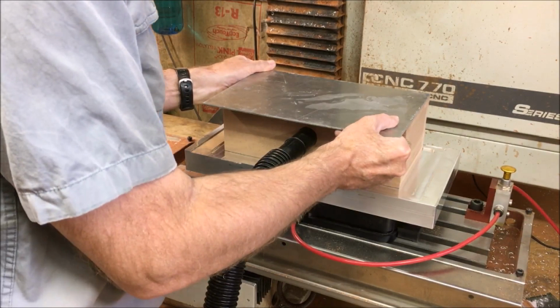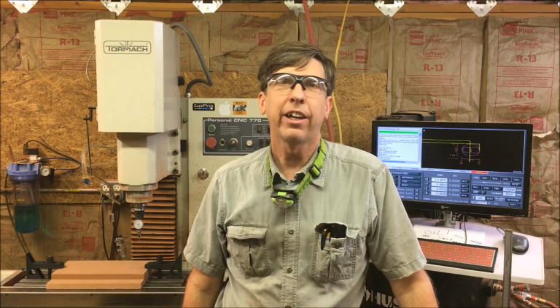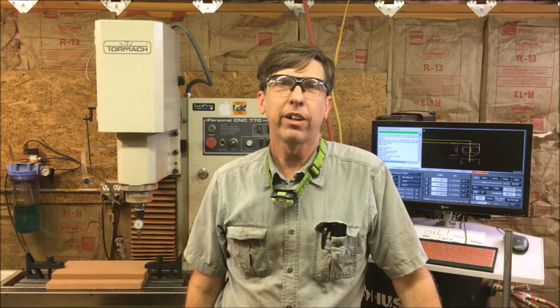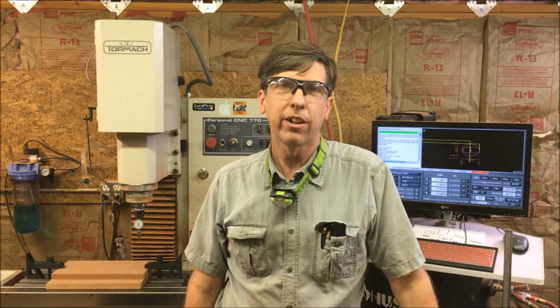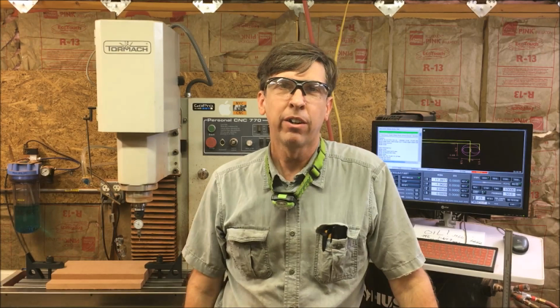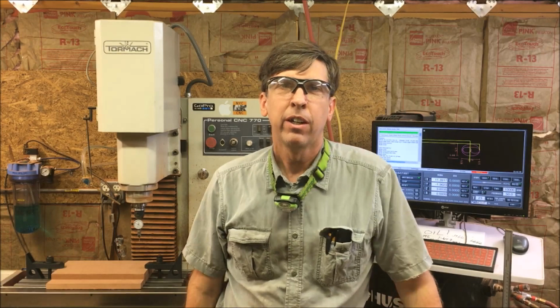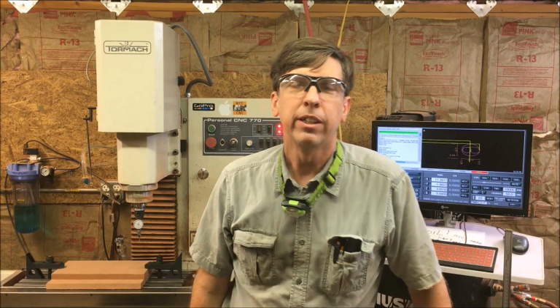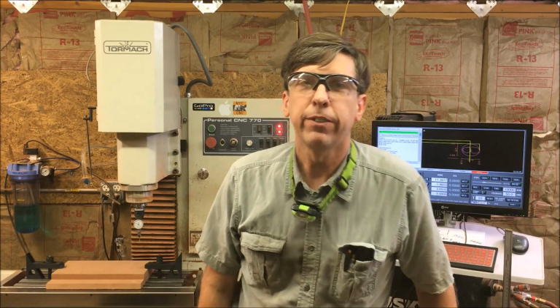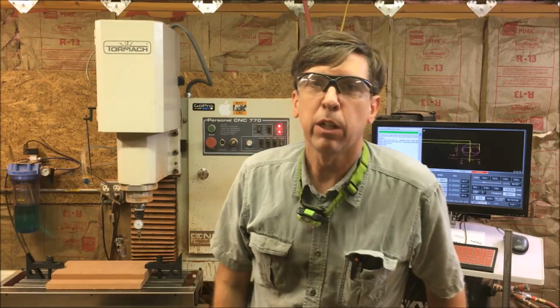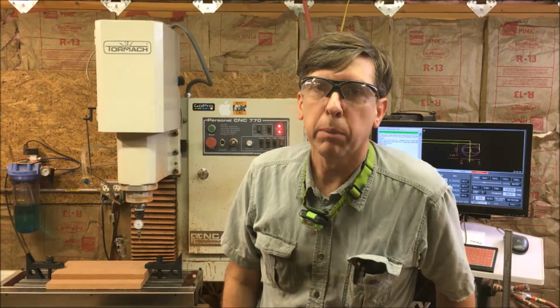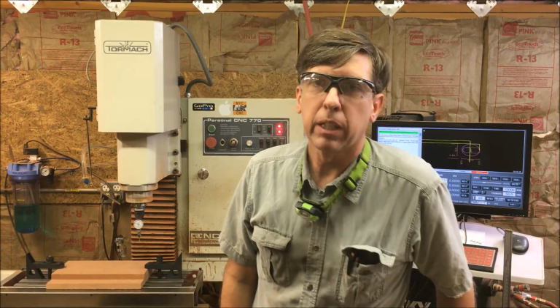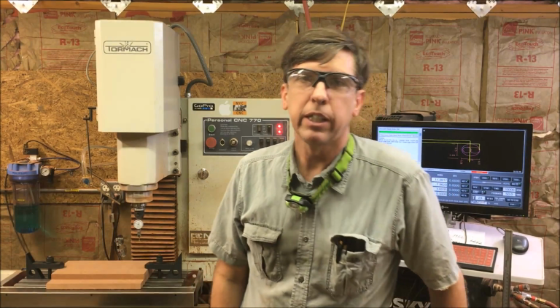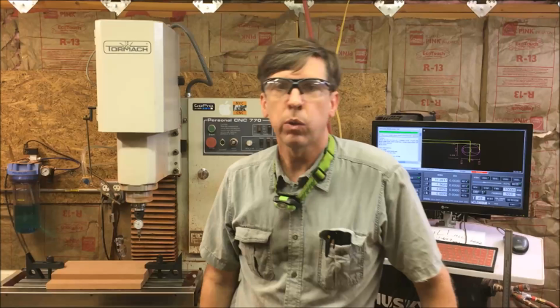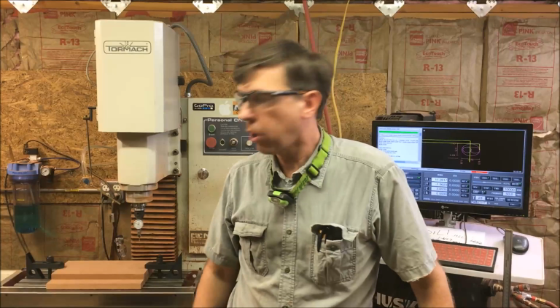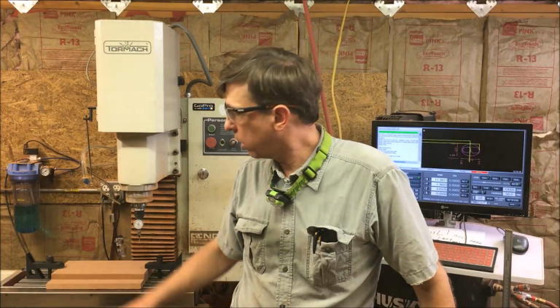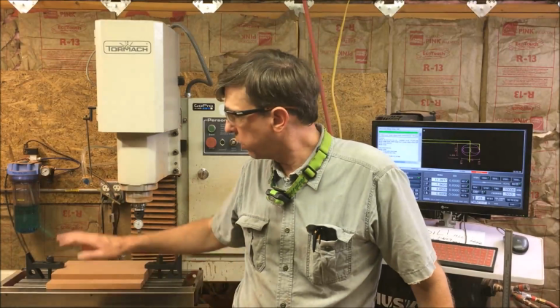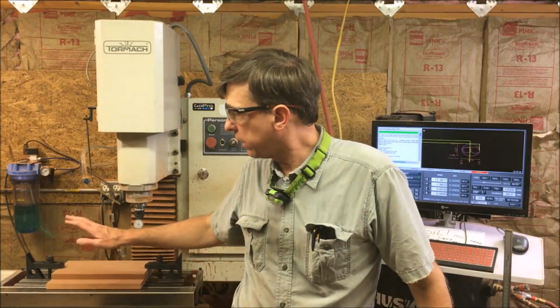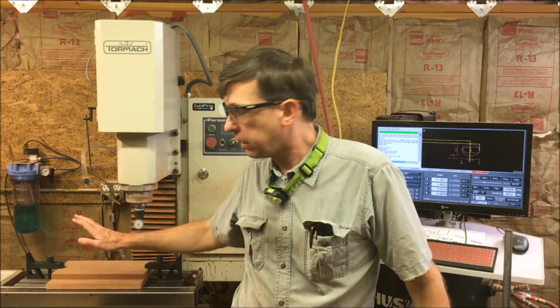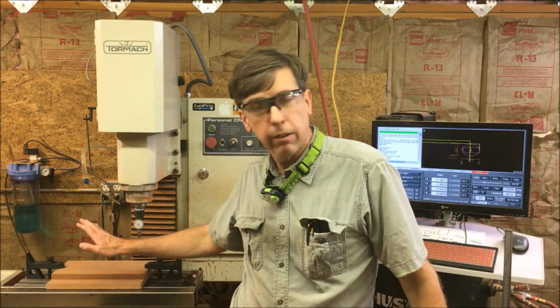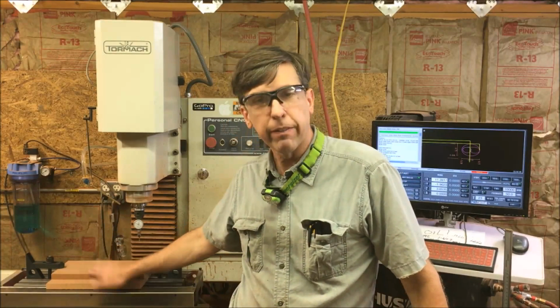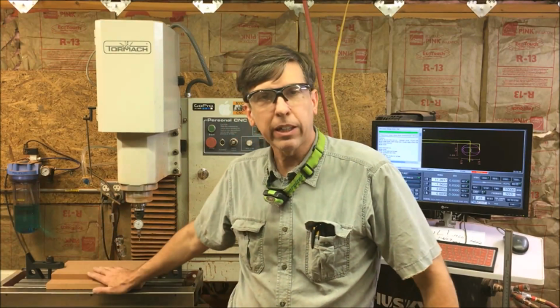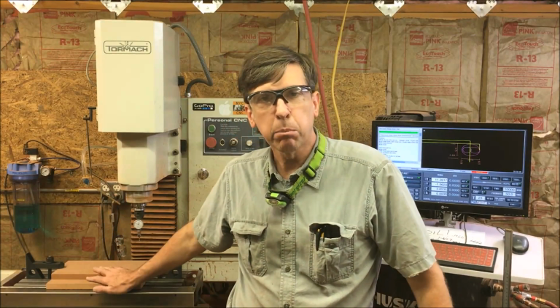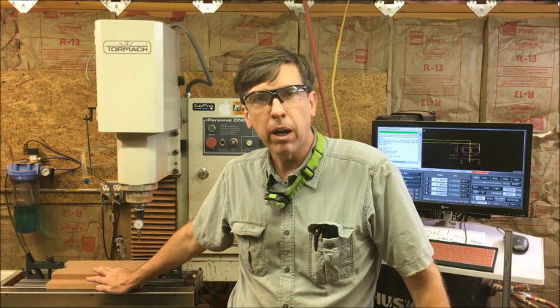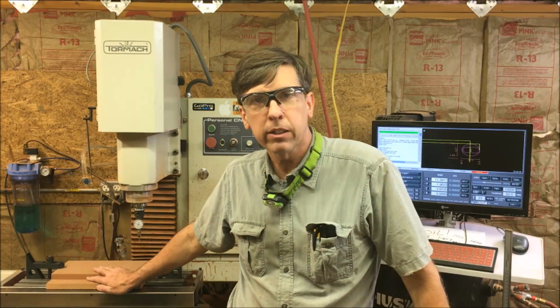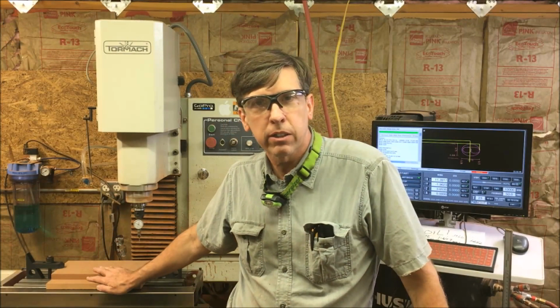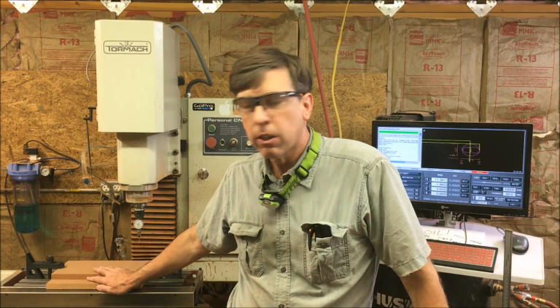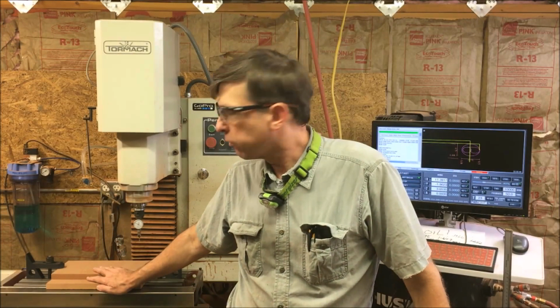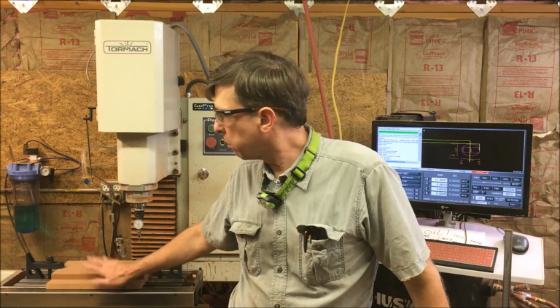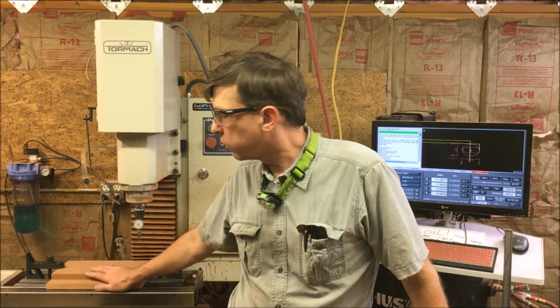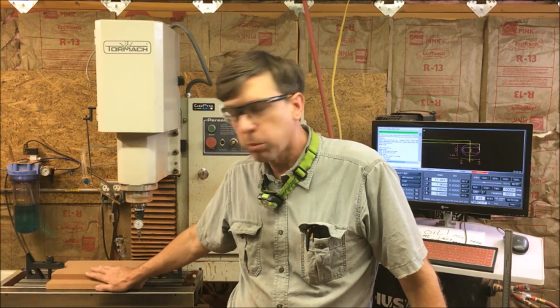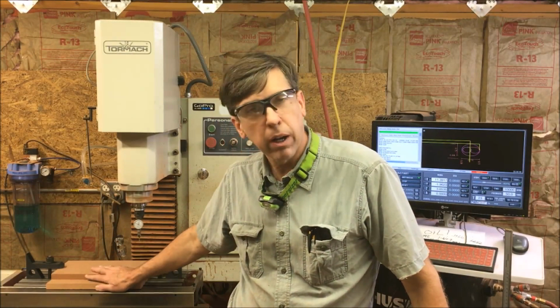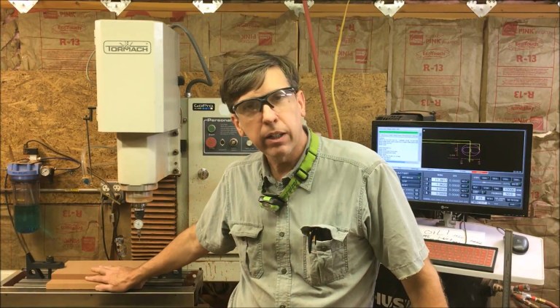Hey, Craig here. In this video I'm going to be continuing on with the vacuum box for my Twomok.